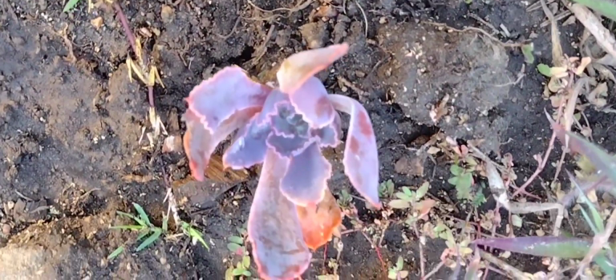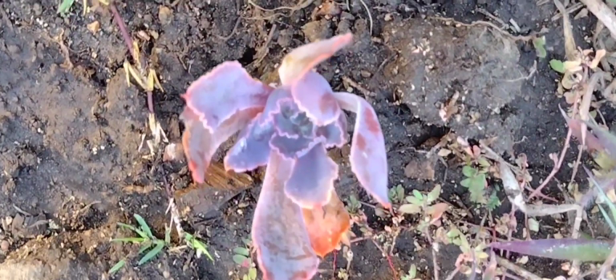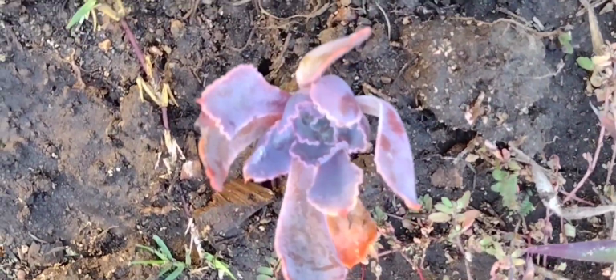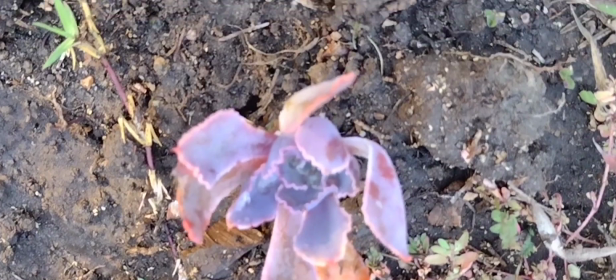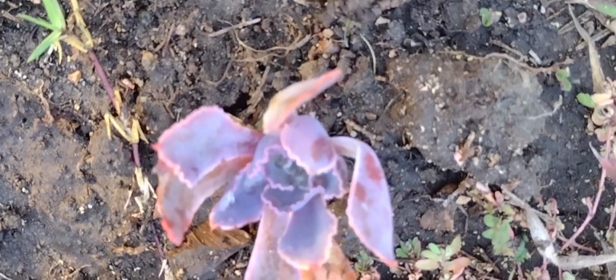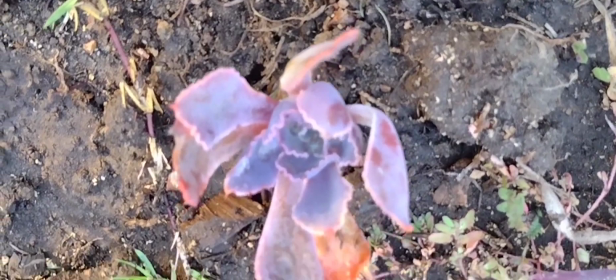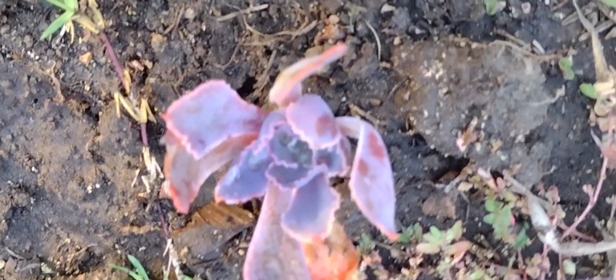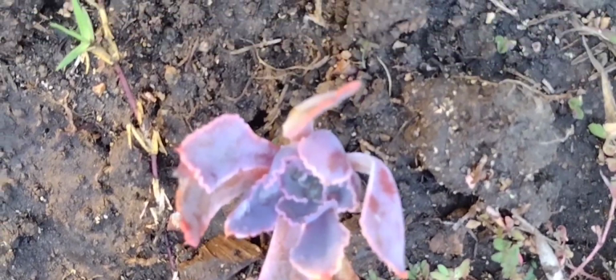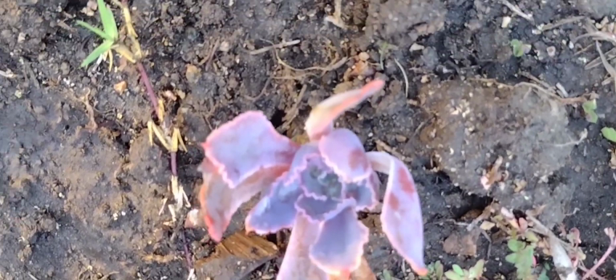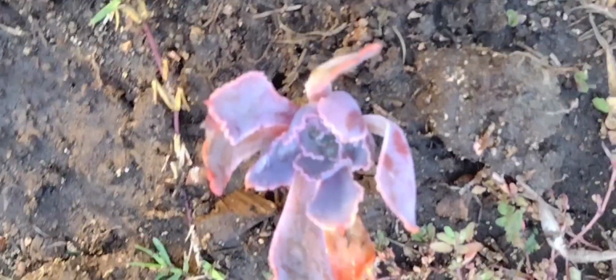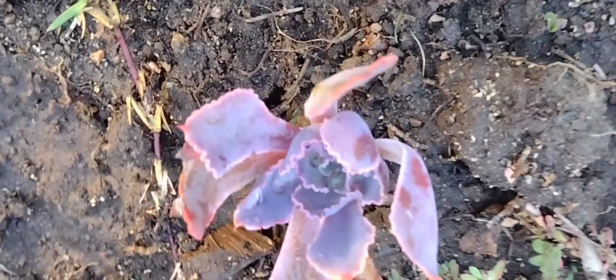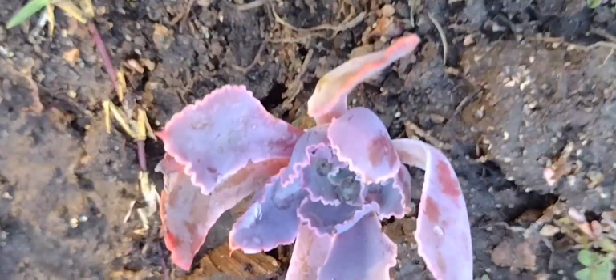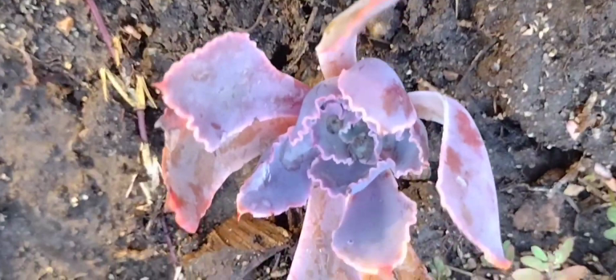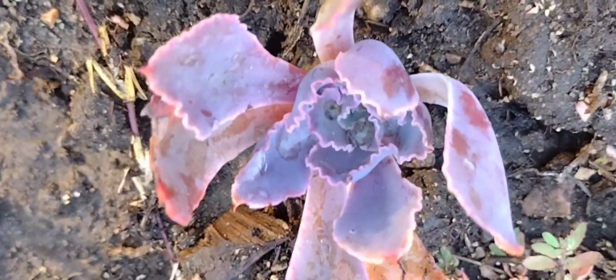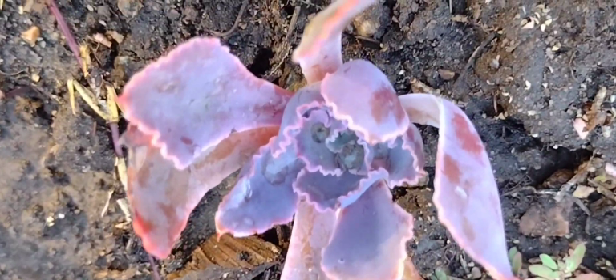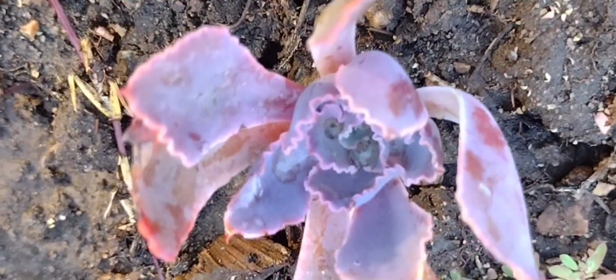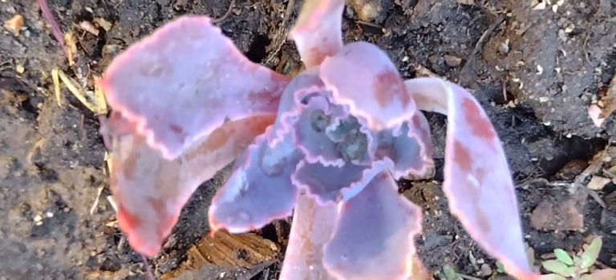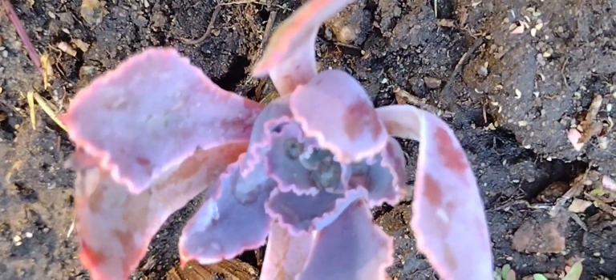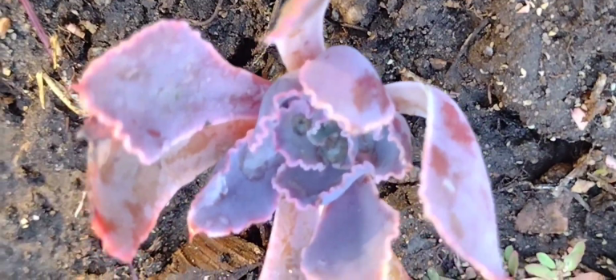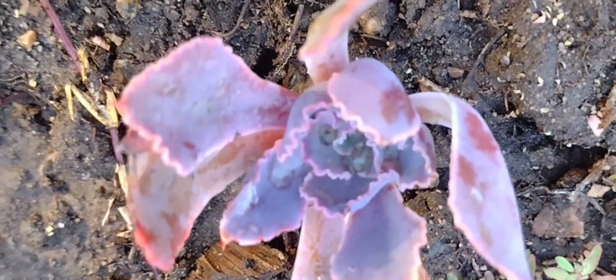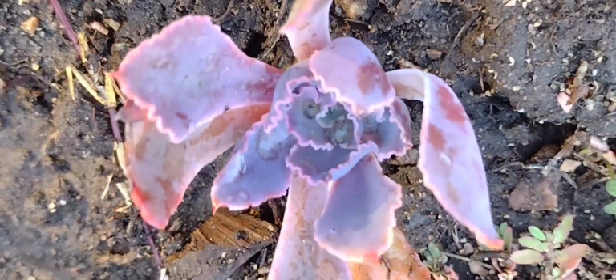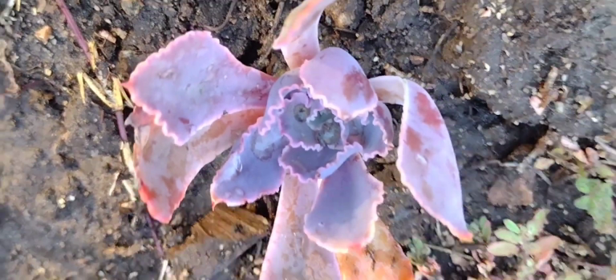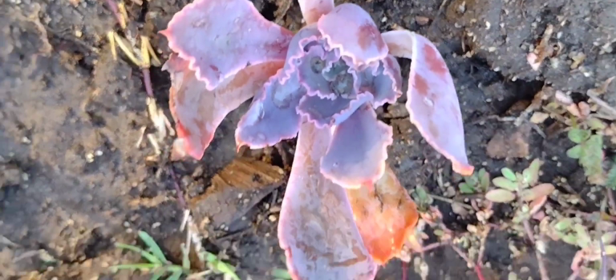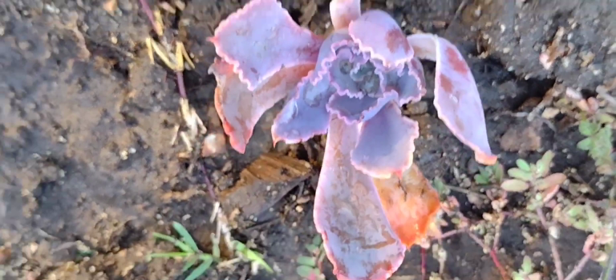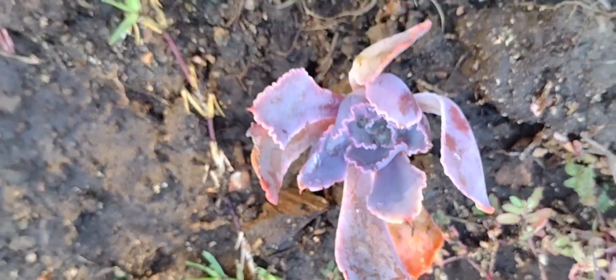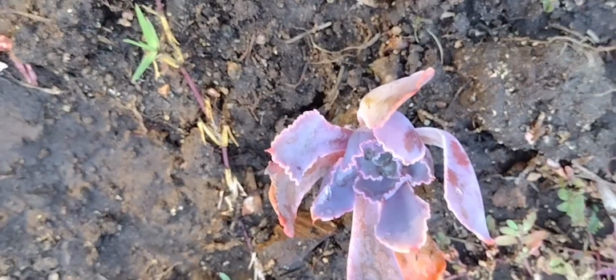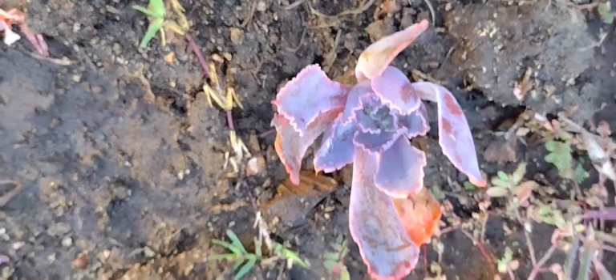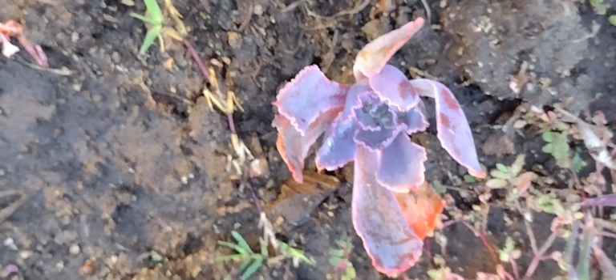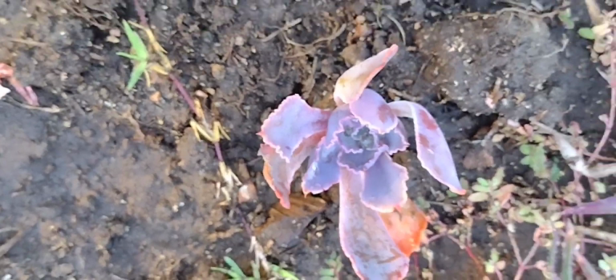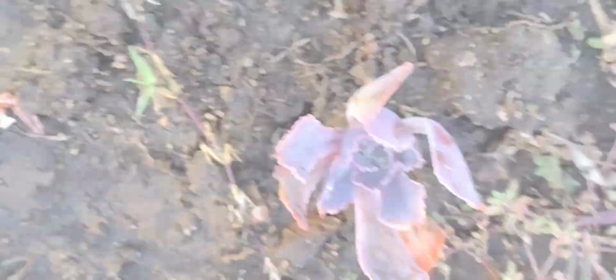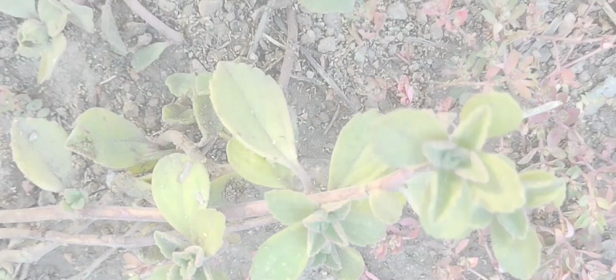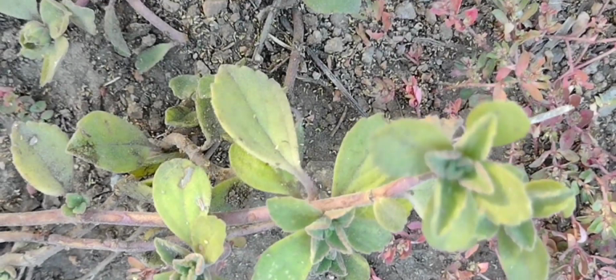Look at this — I believe this is Pink Frills Echeveria. So beautiful, look at the little glow that it gives.